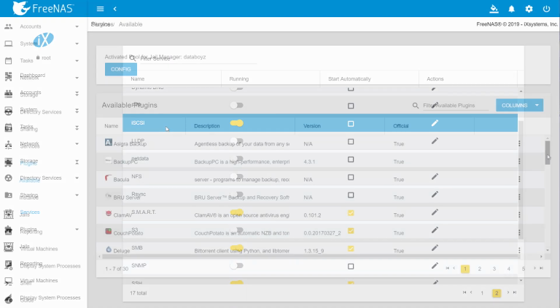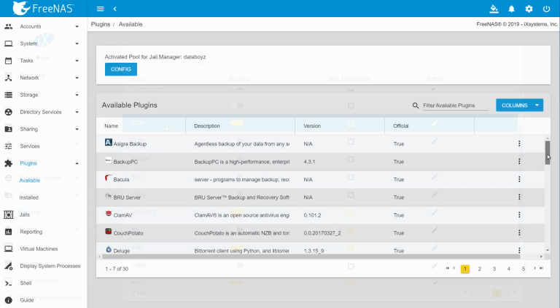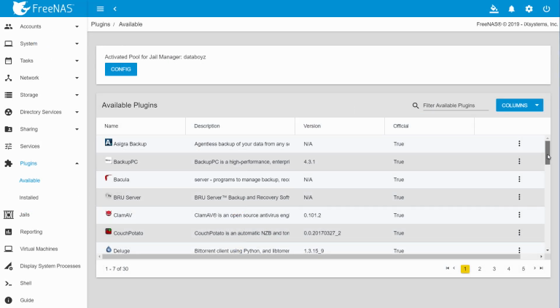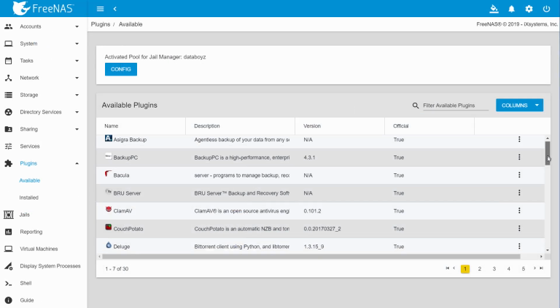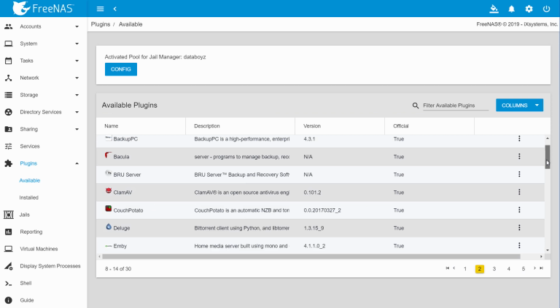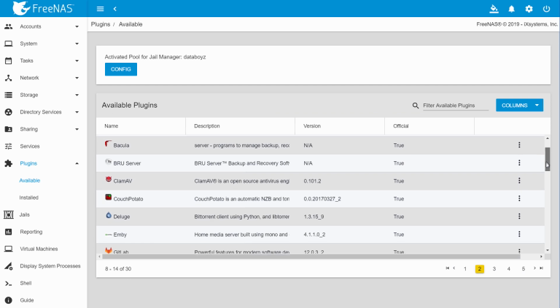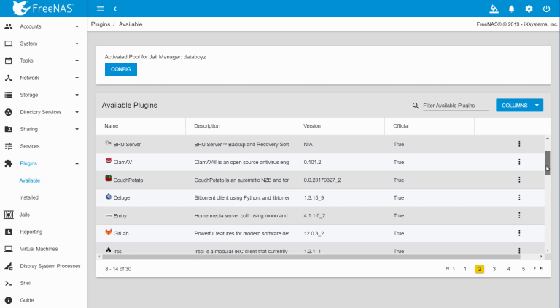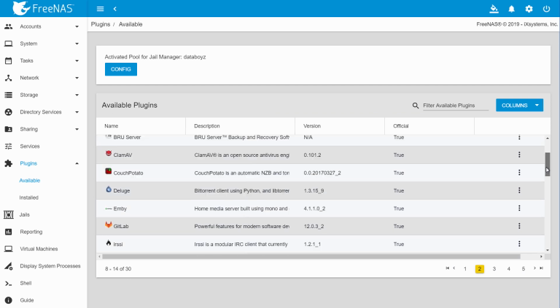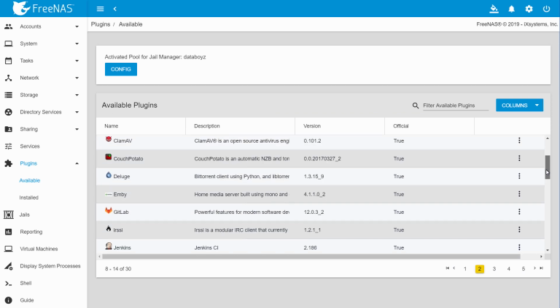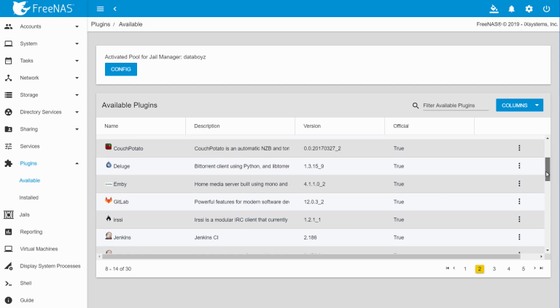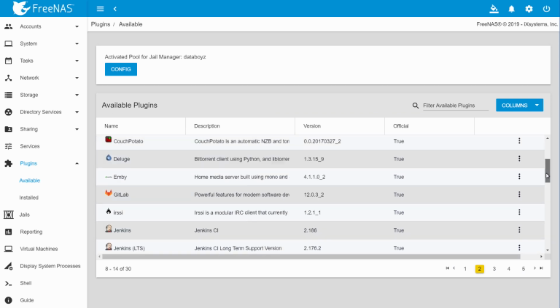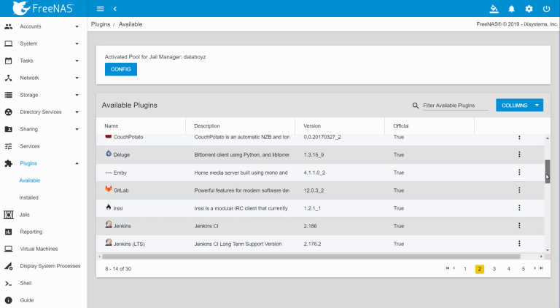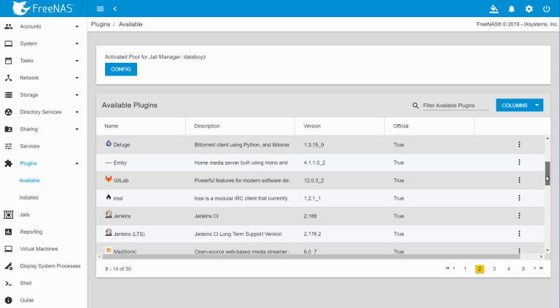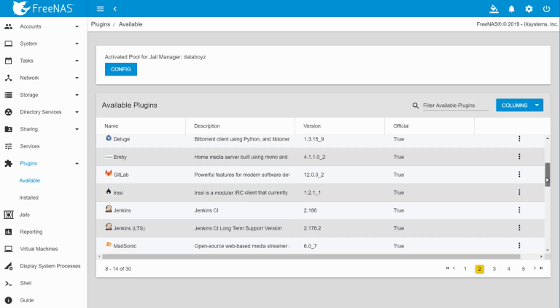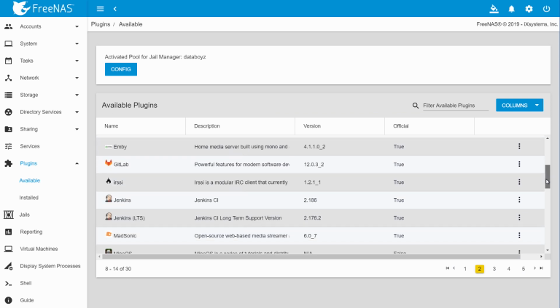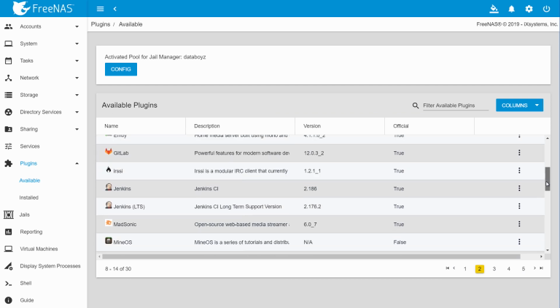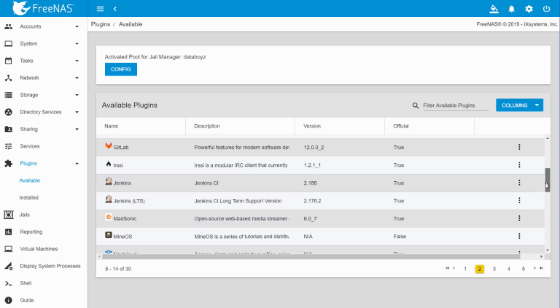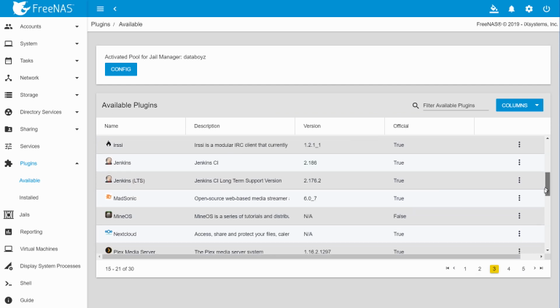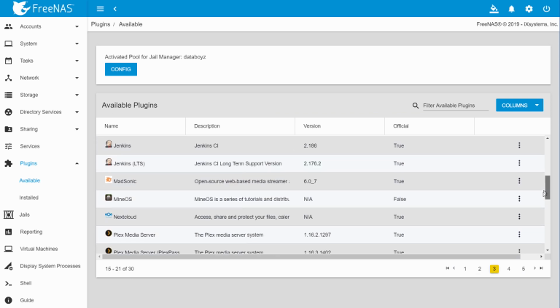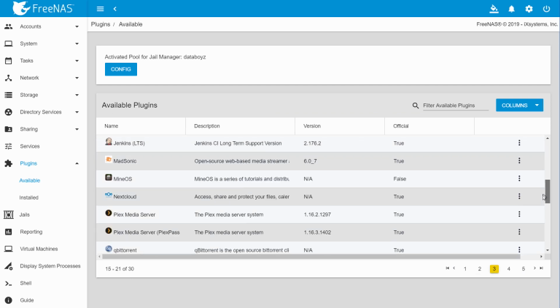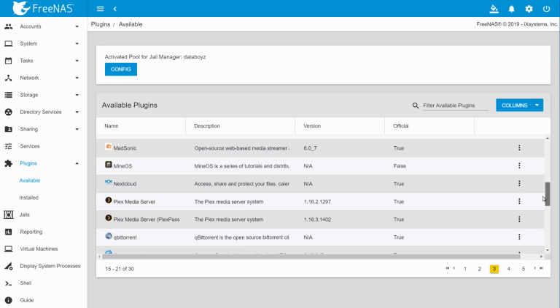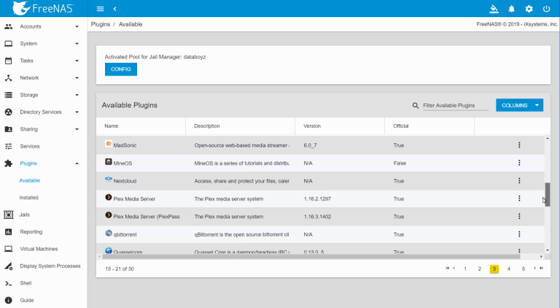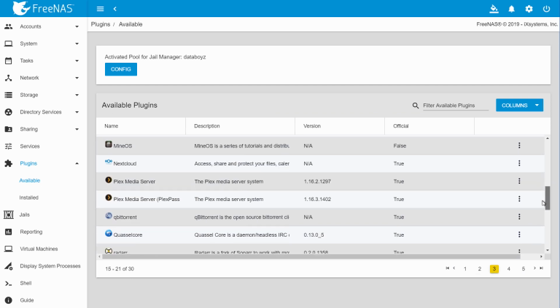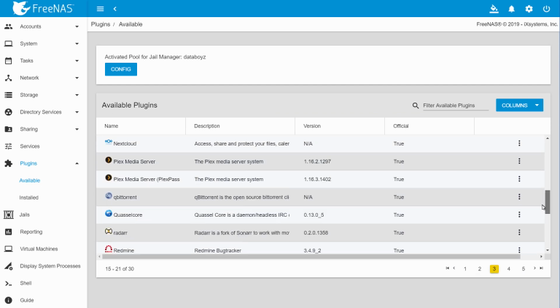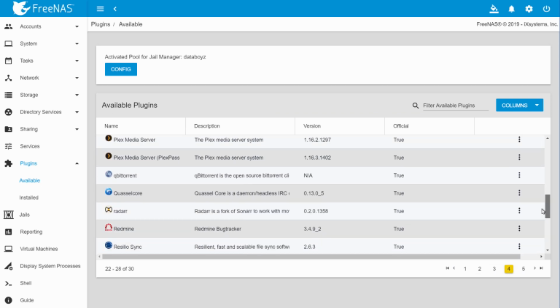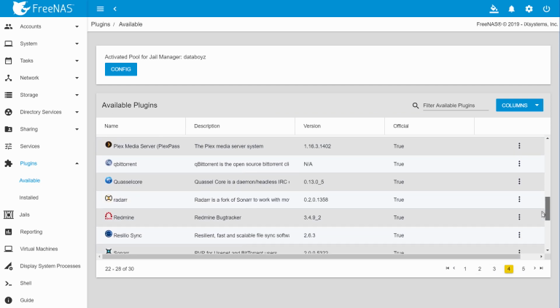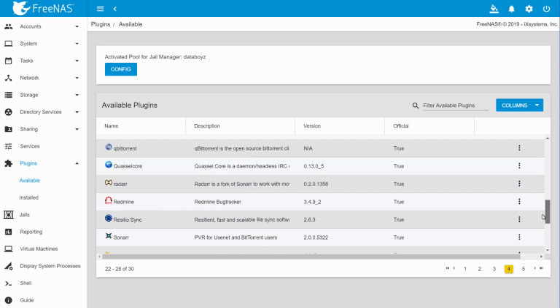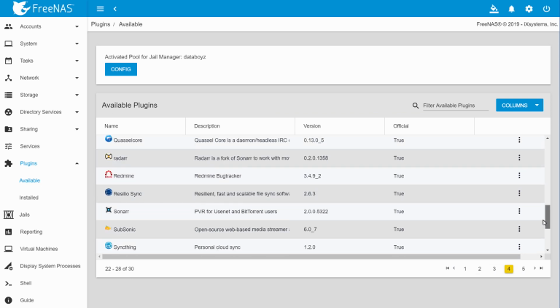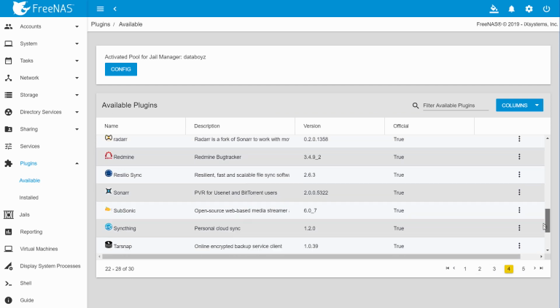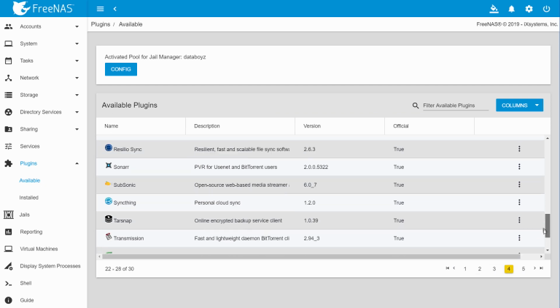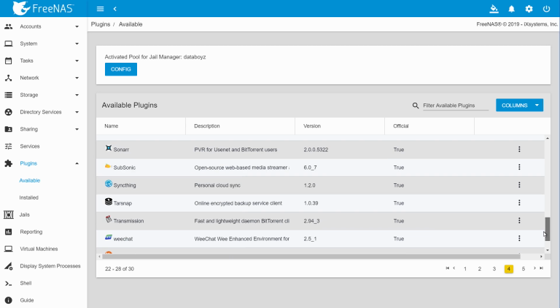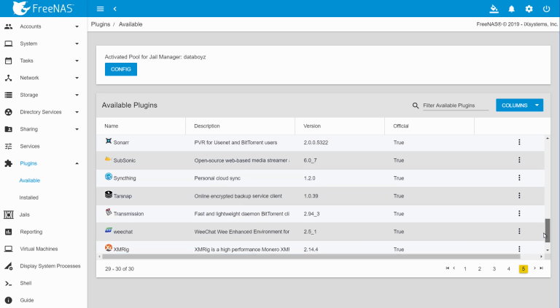and also run applications like Plex, Nextcloud, GitLab, and ZoneMinder through a library of FreeNAS plugins.